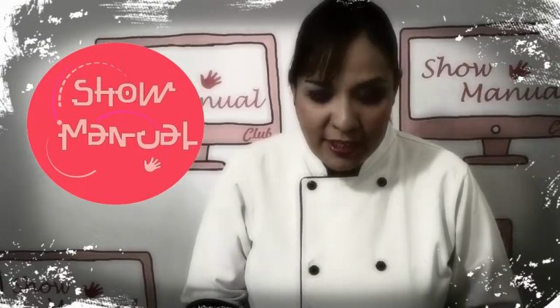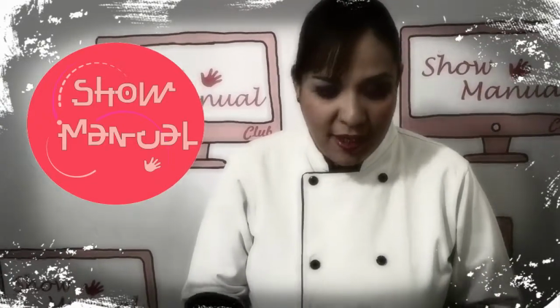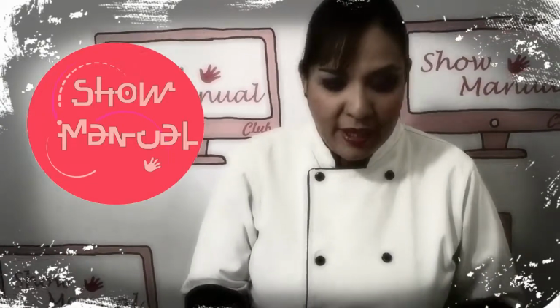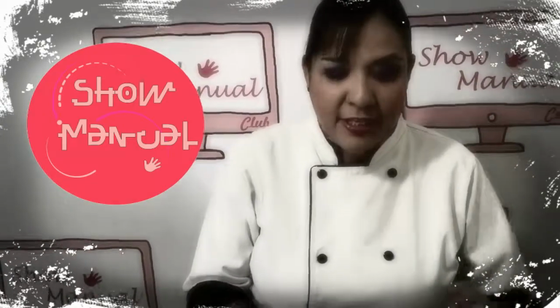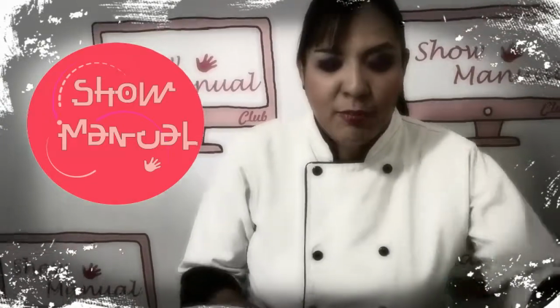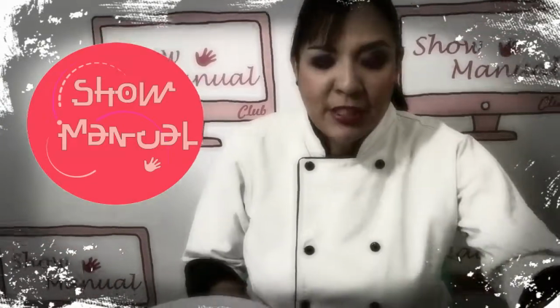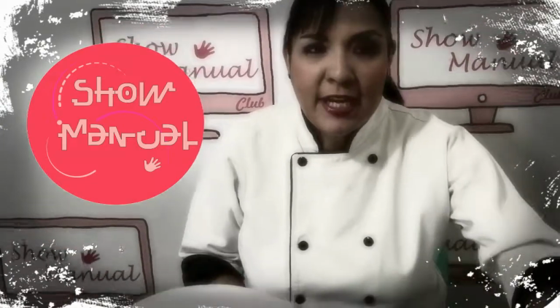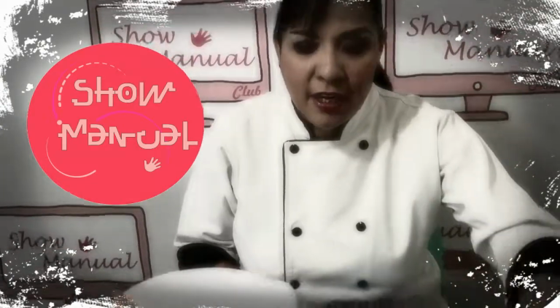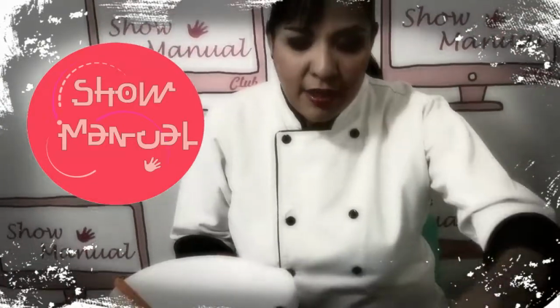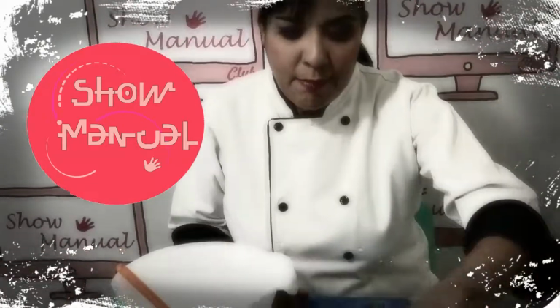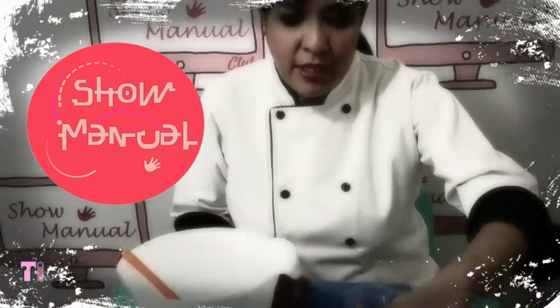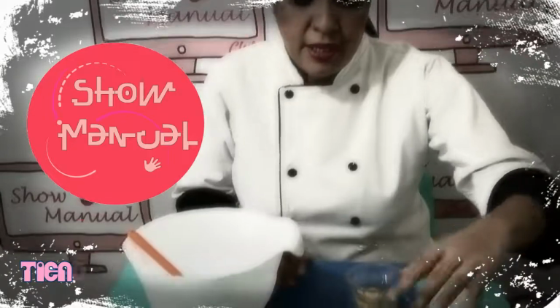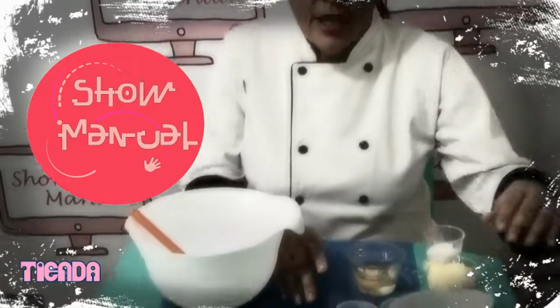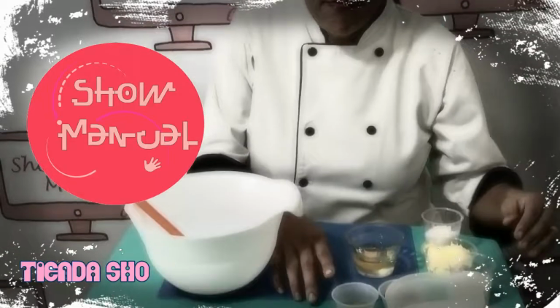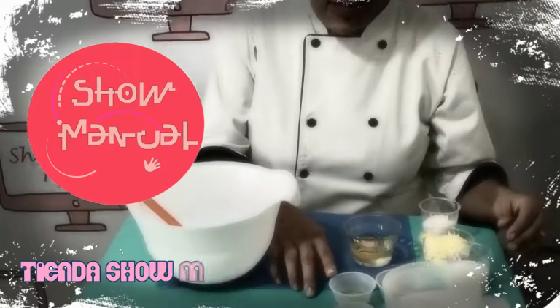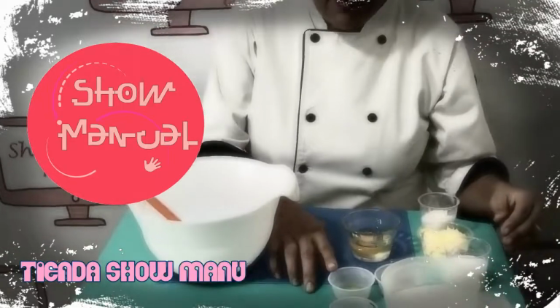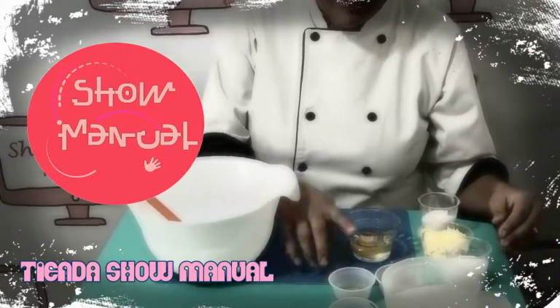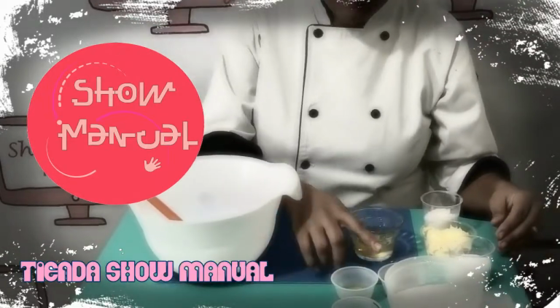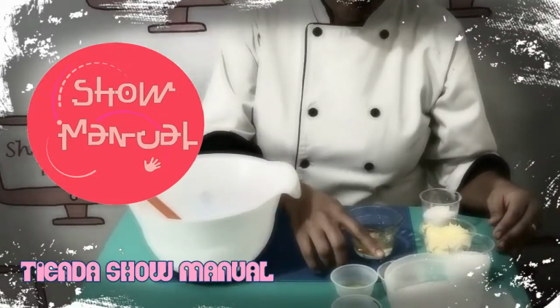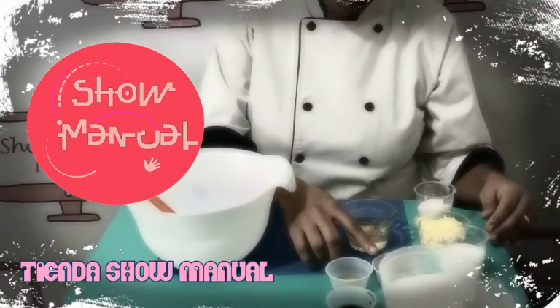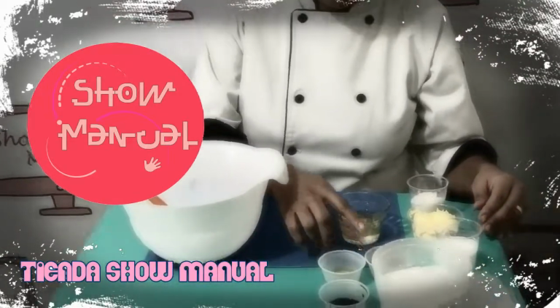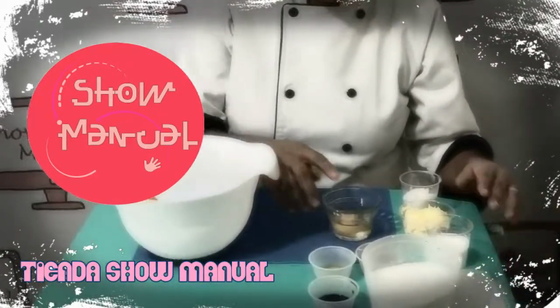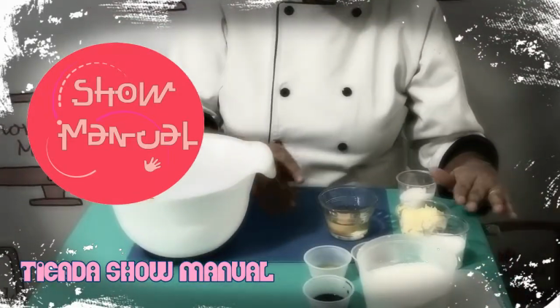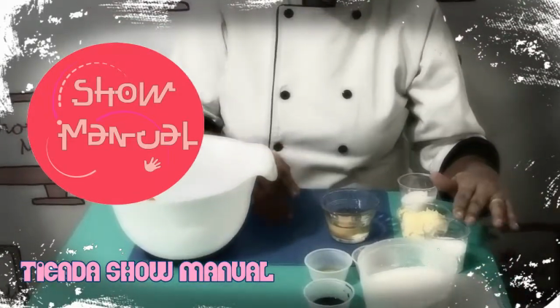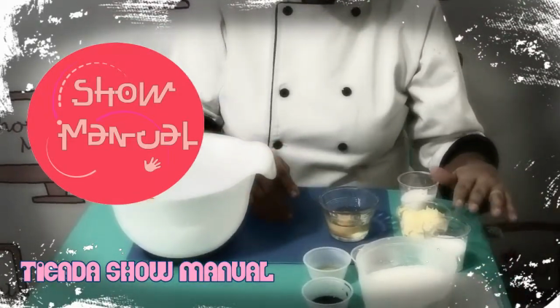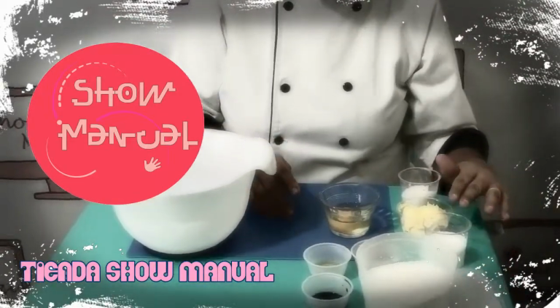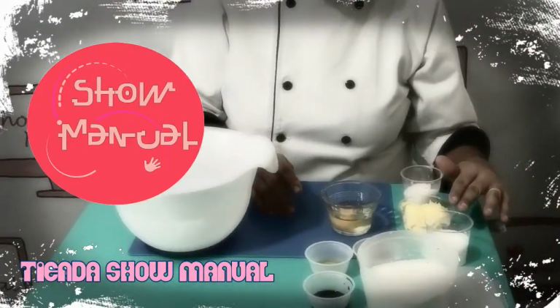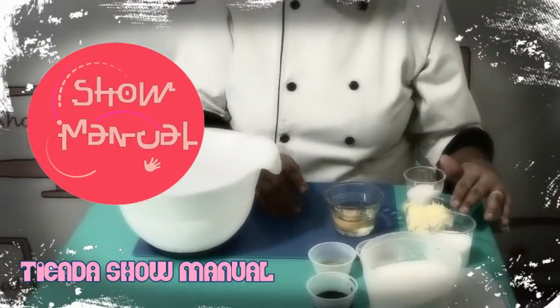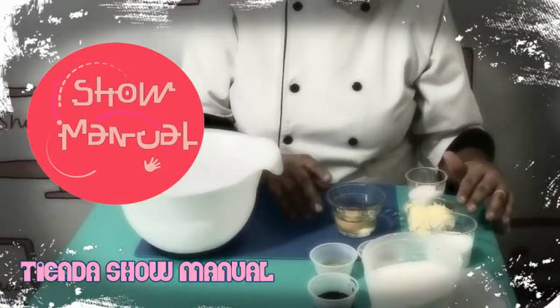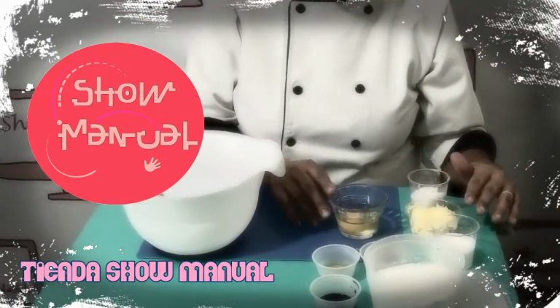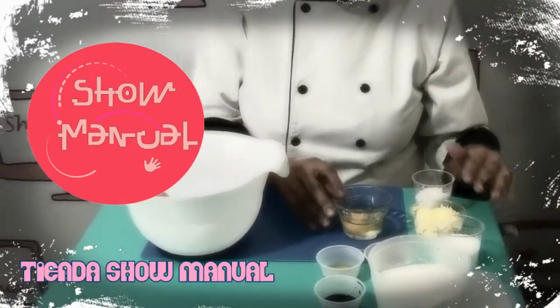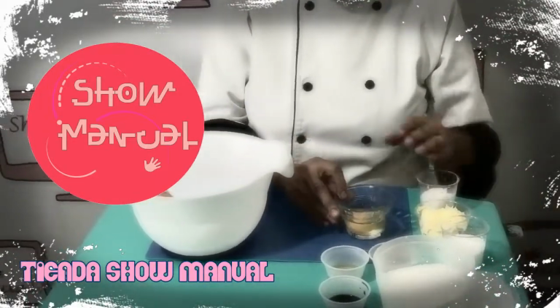What we need is Harina, Vainilla, Miel de Abeja, Cocoa, Azúcar, Mantequilla y Huevo.